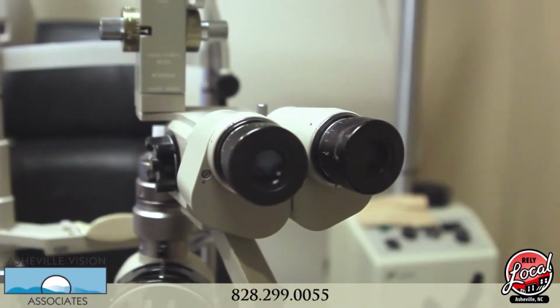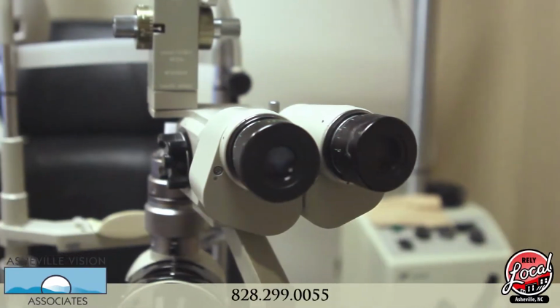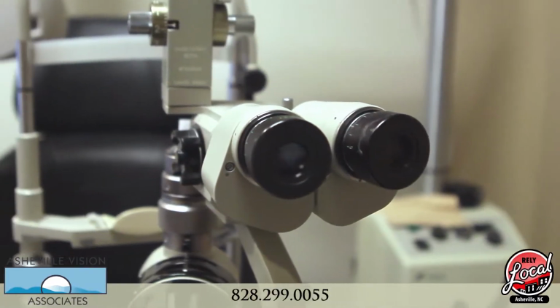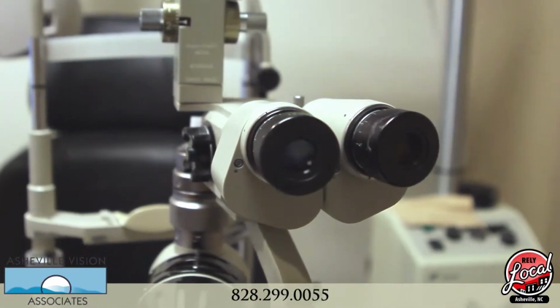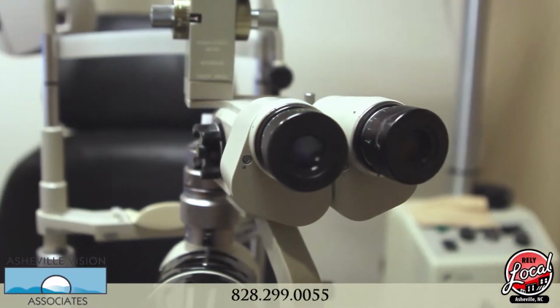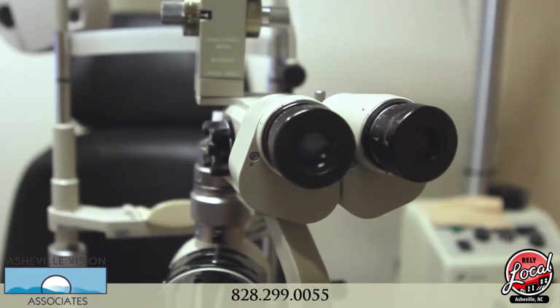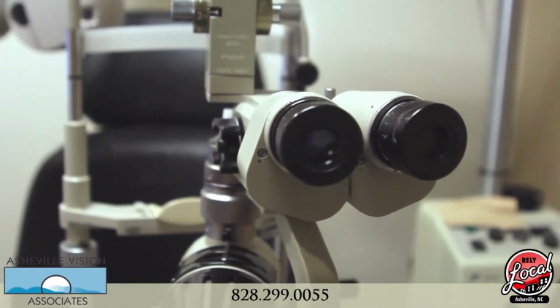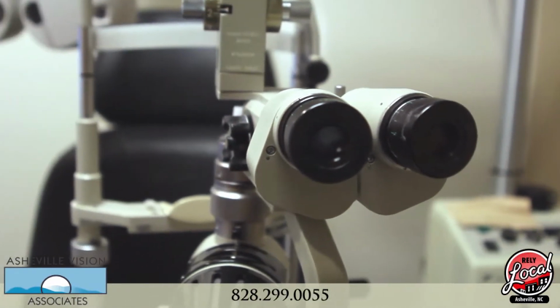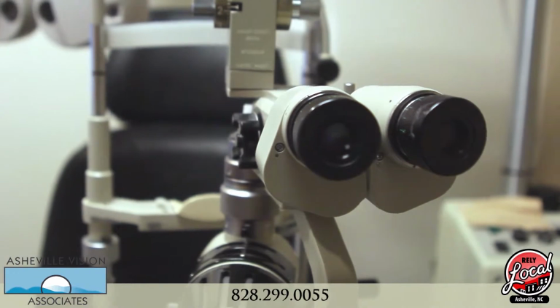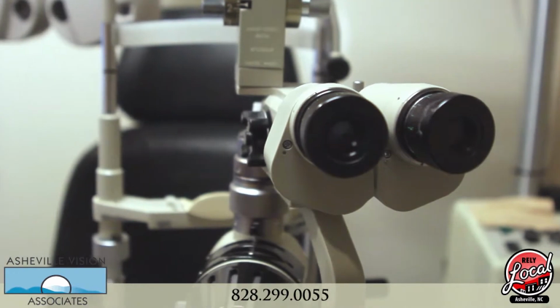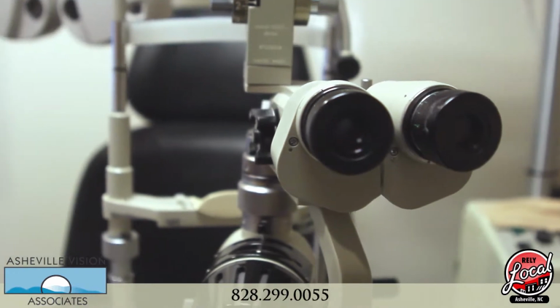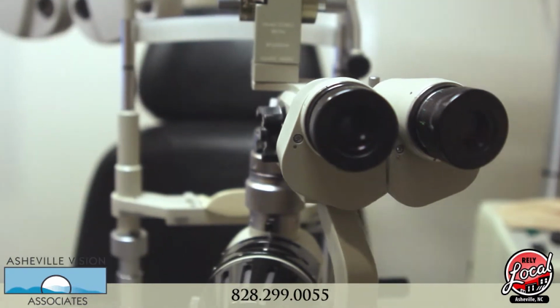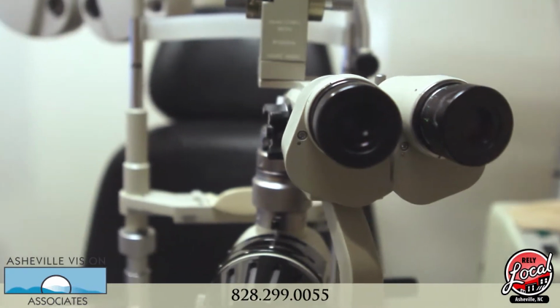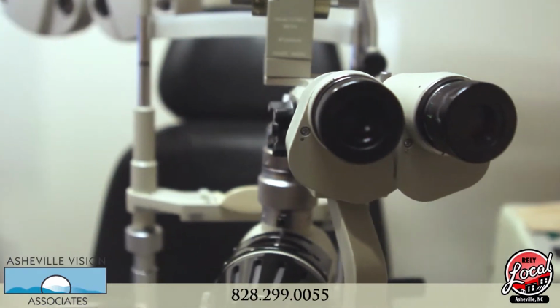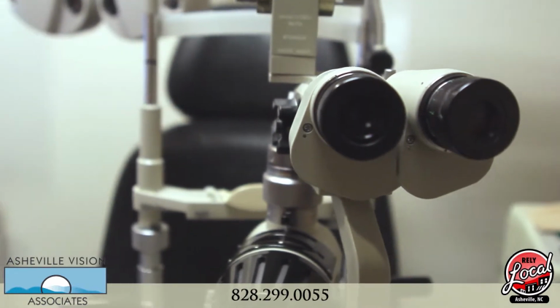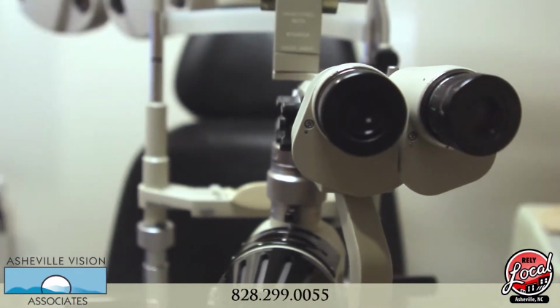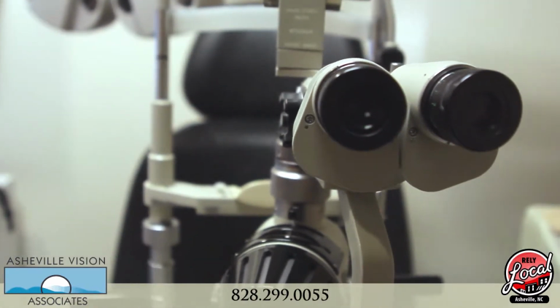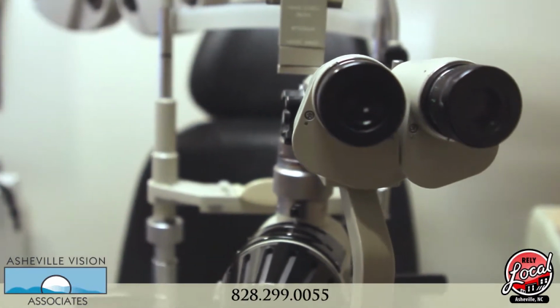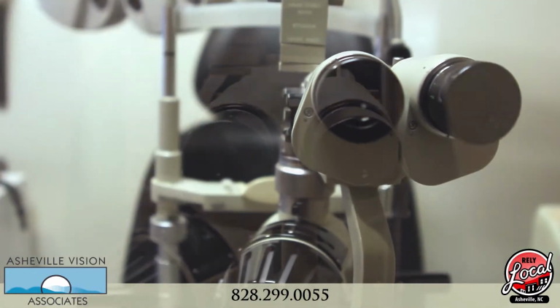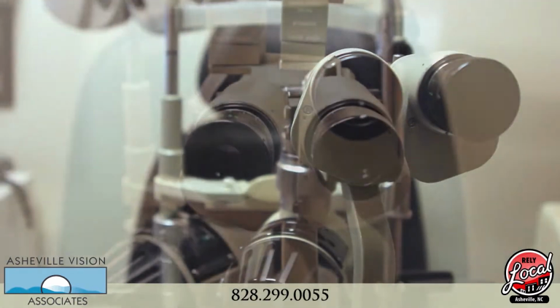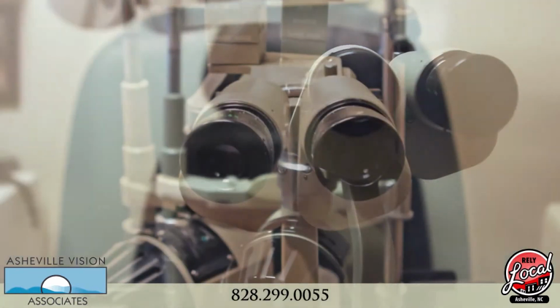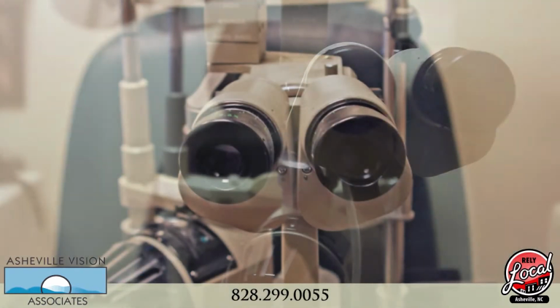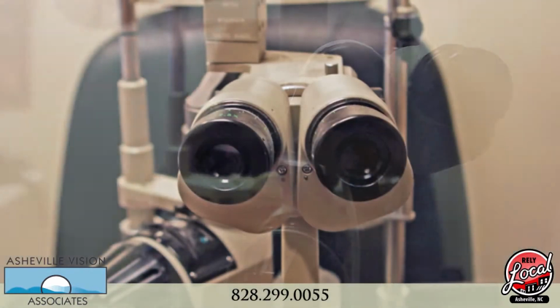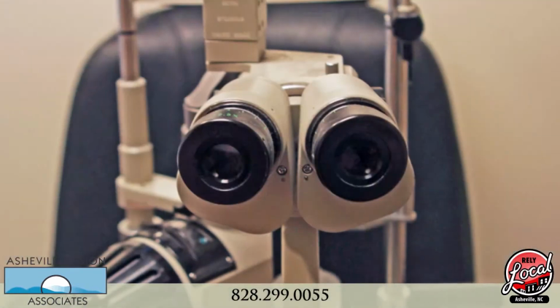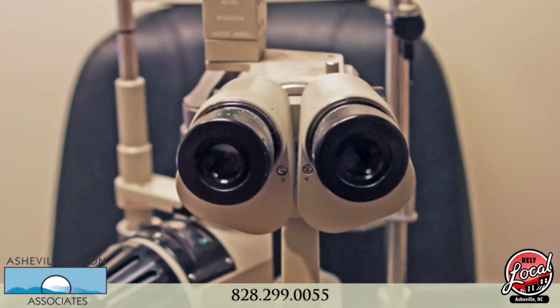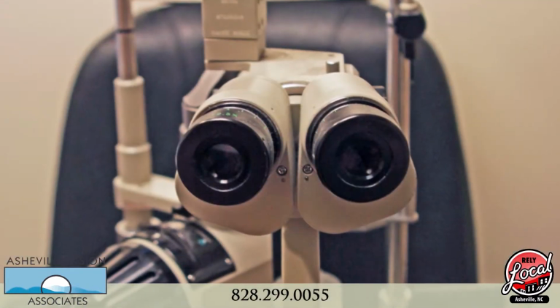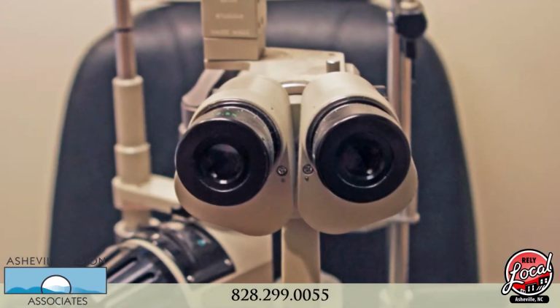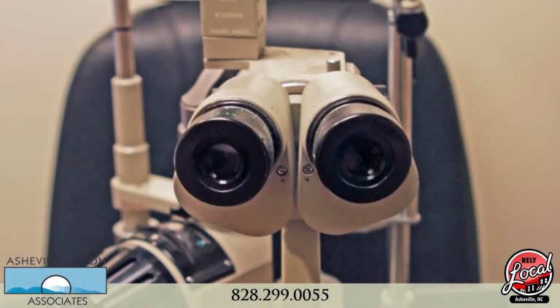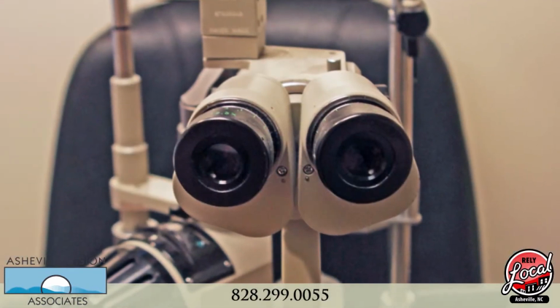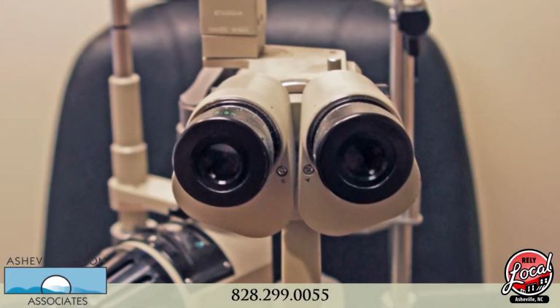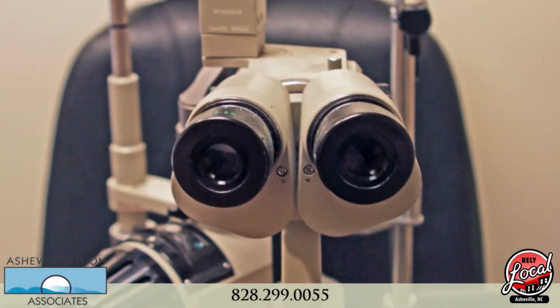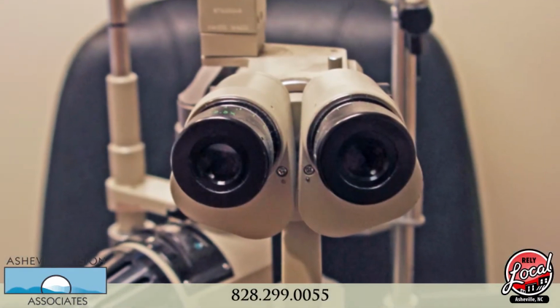Another piece of equipment we use is called the slit lamp biomicroscope. It gives us a magnified view of the front structures of your eye.